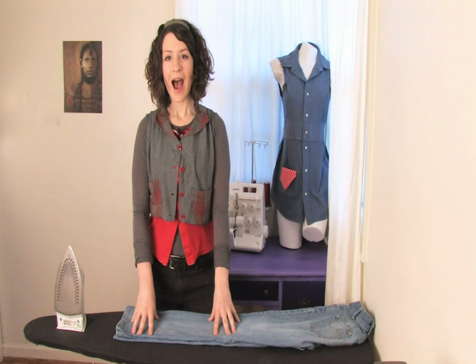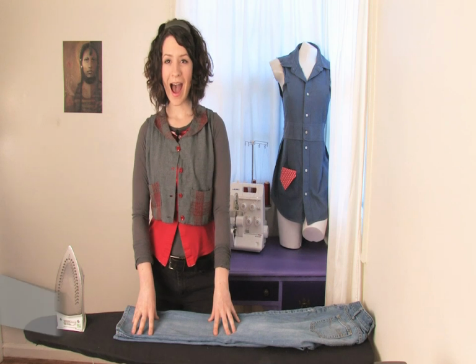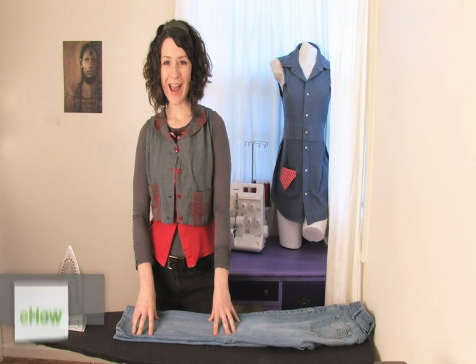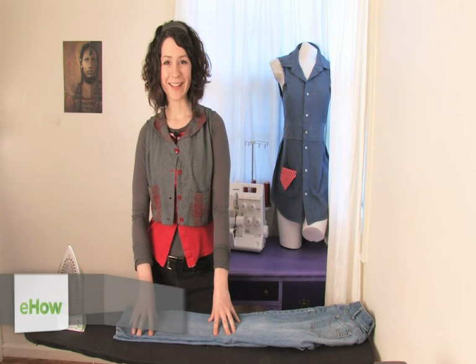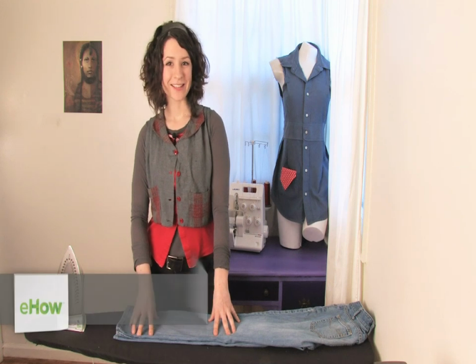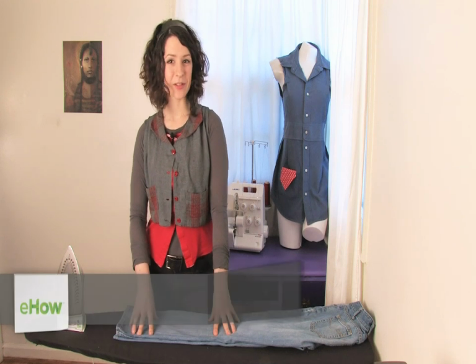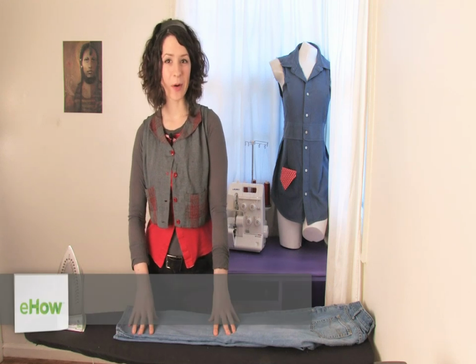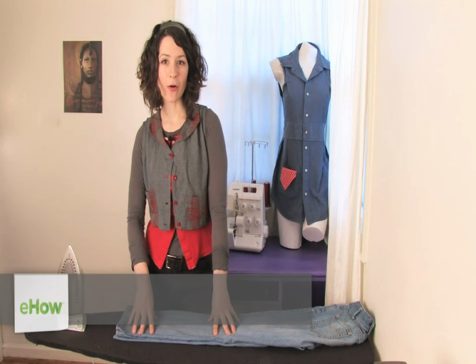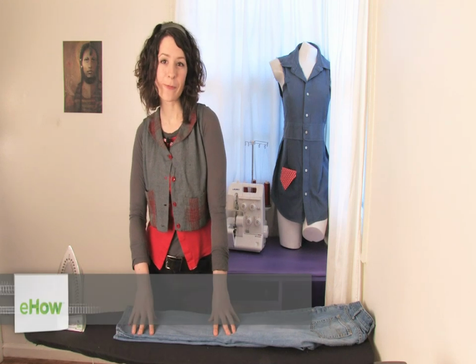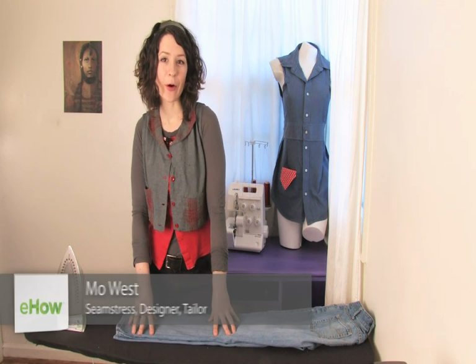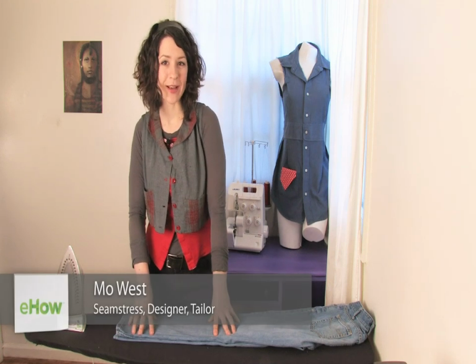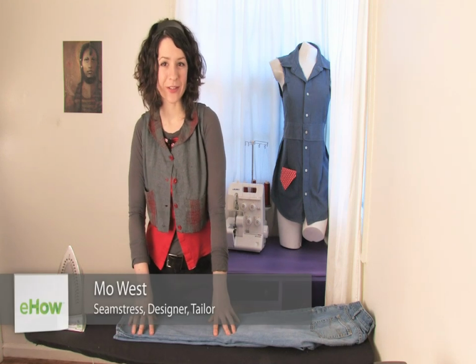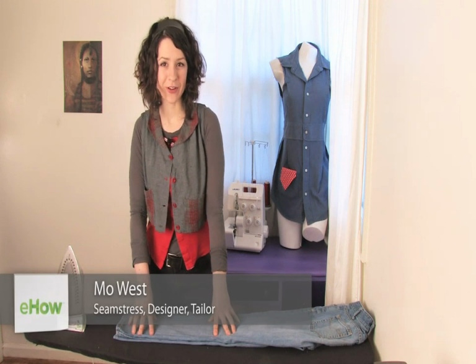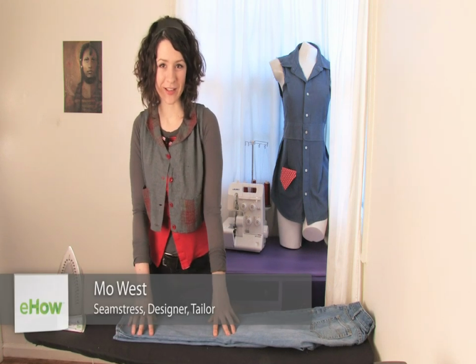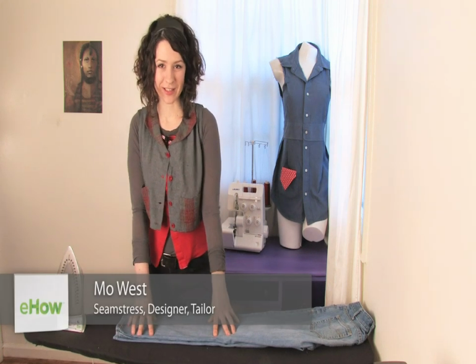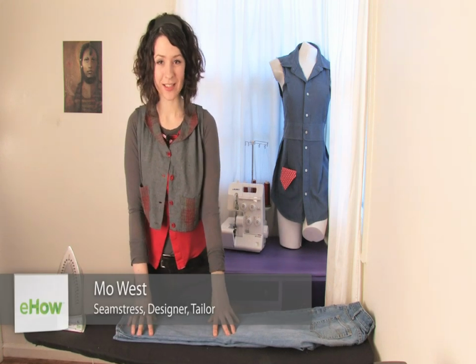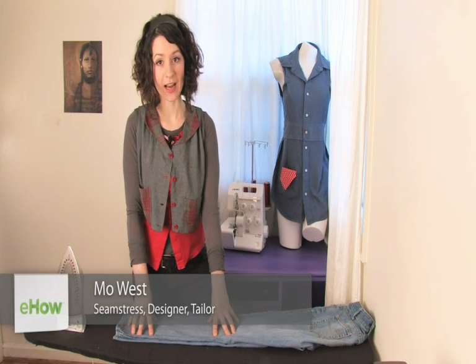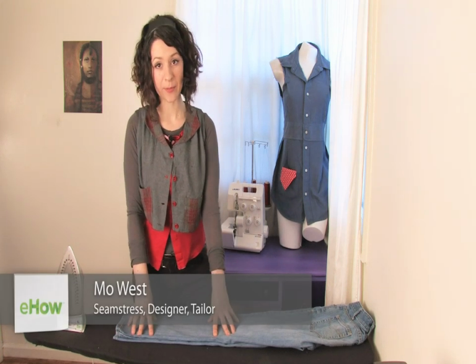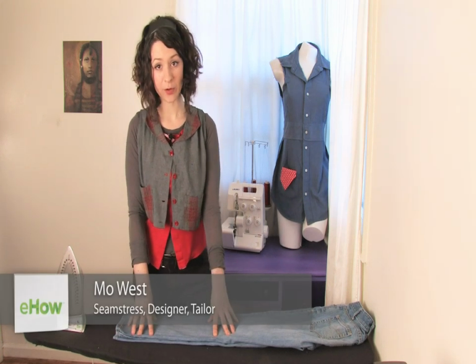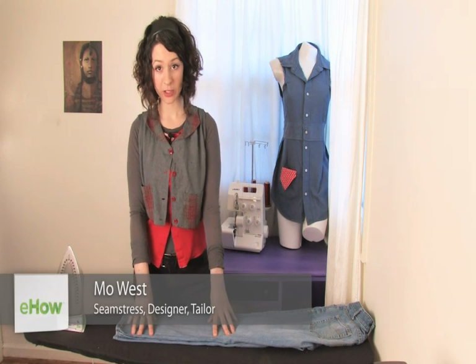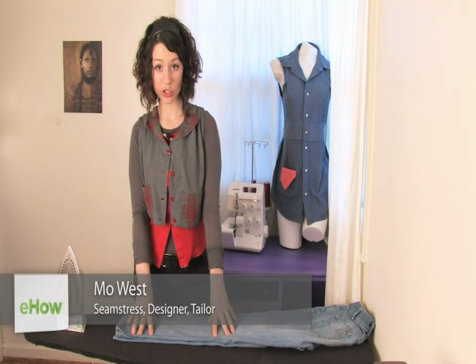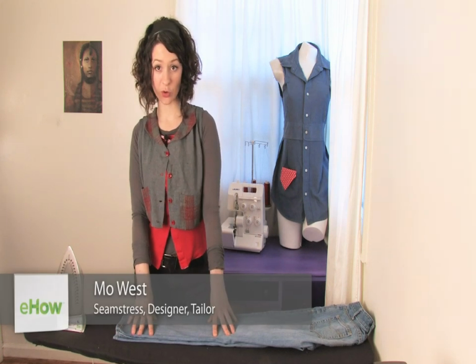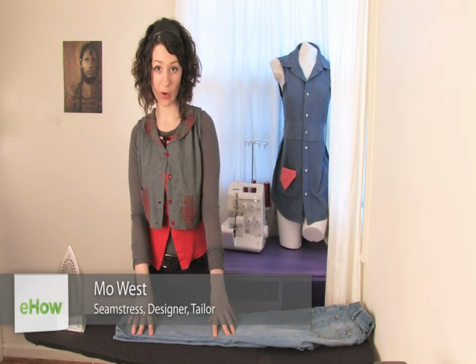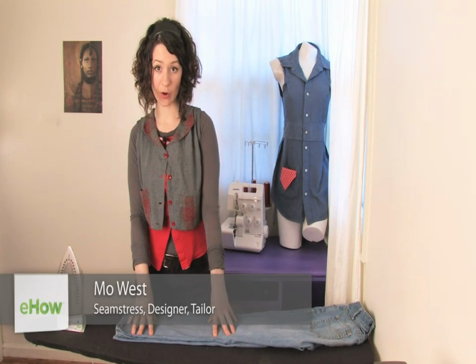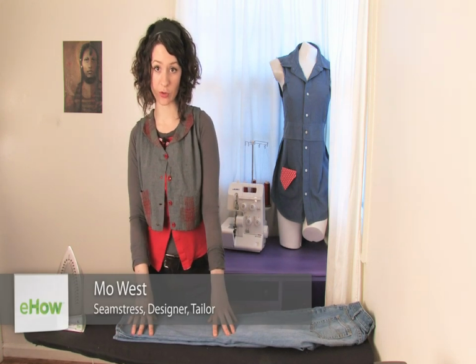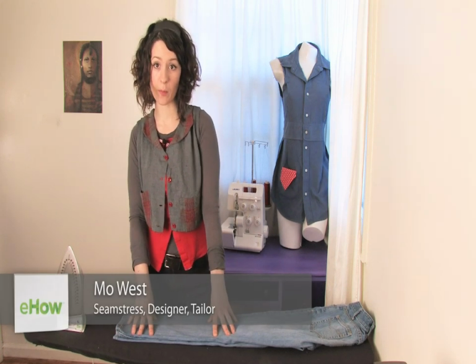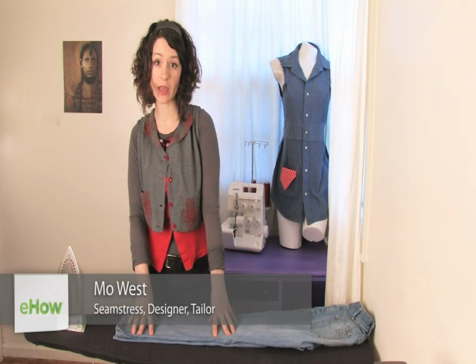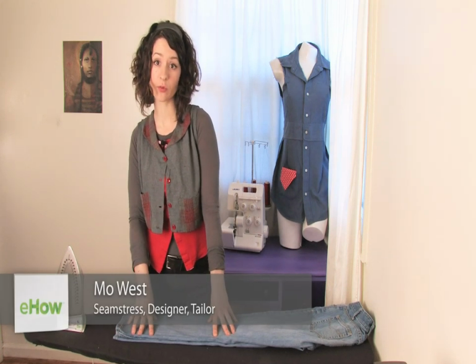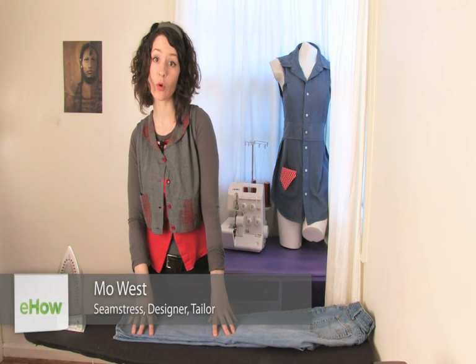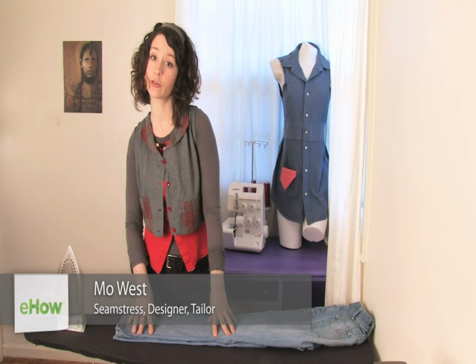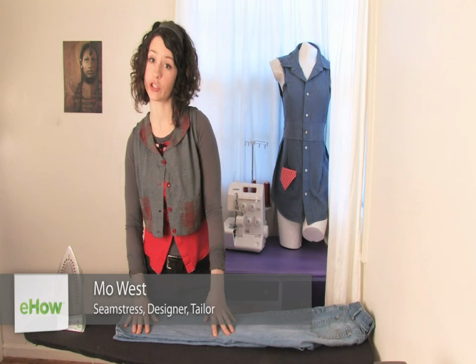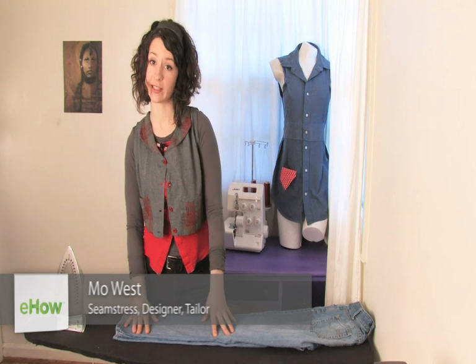Hi, this is Mo of Mo West Creations and I'm going to show you how to pin roll jeans.